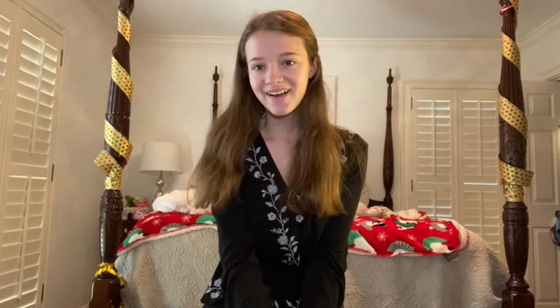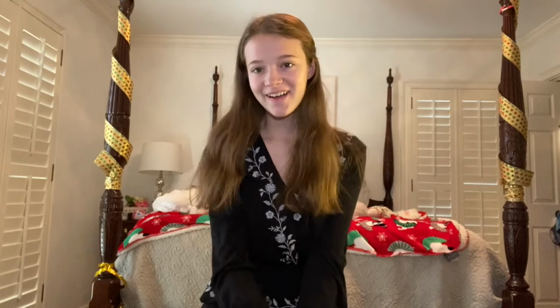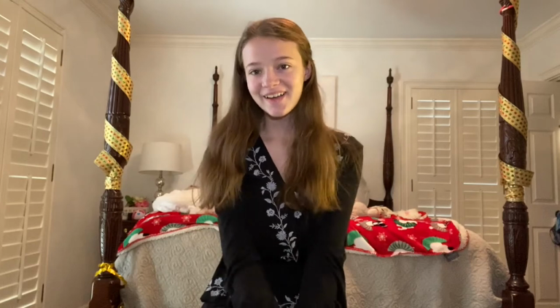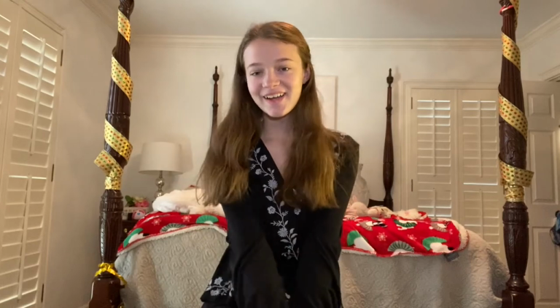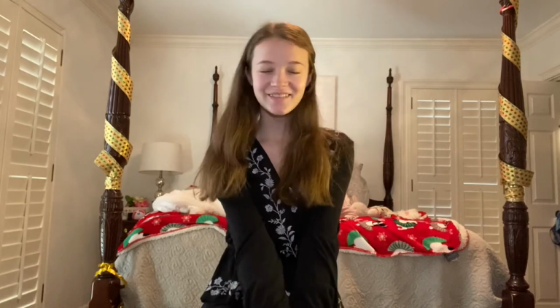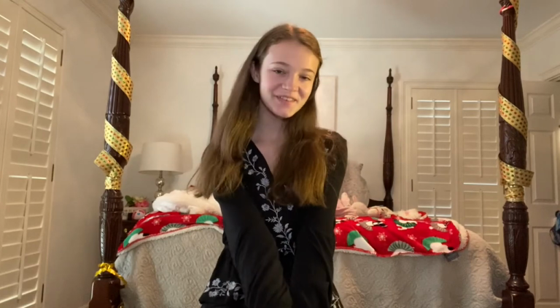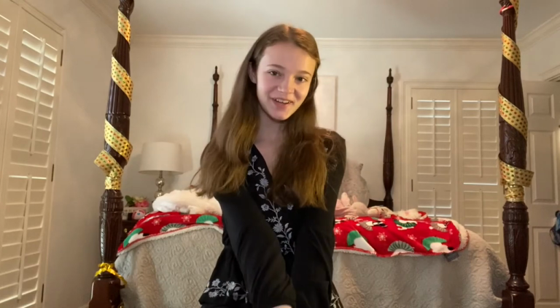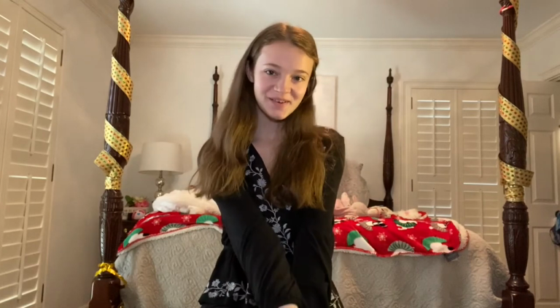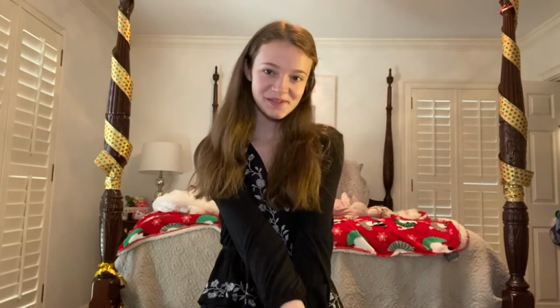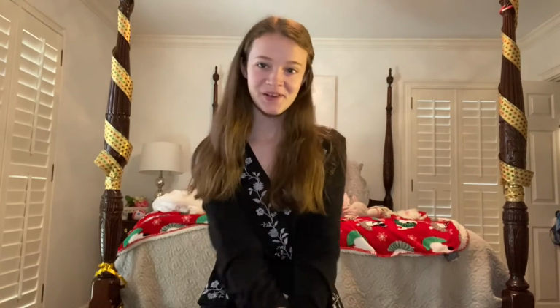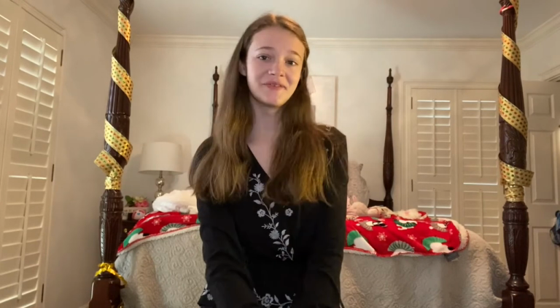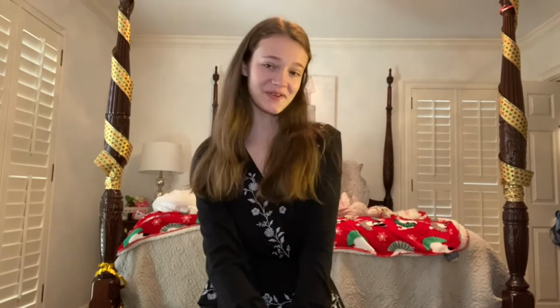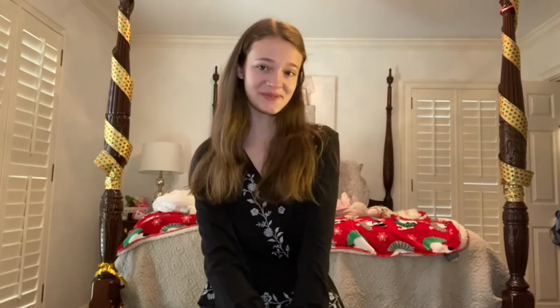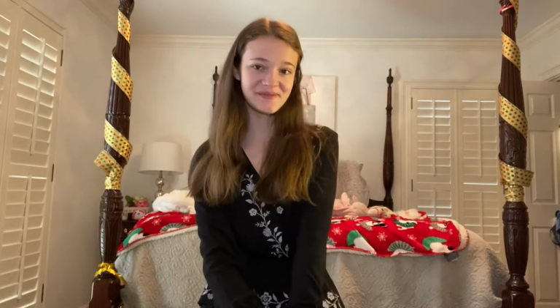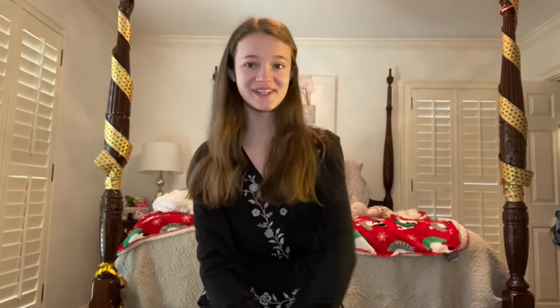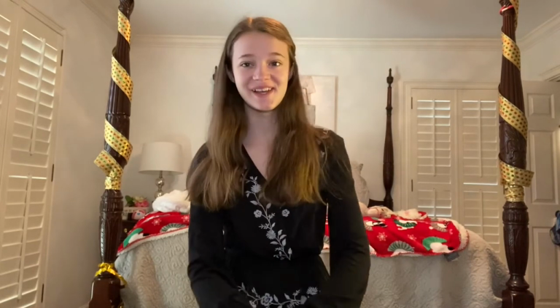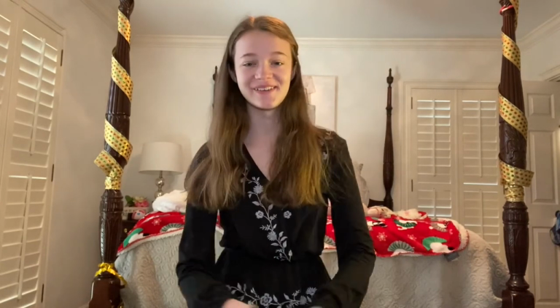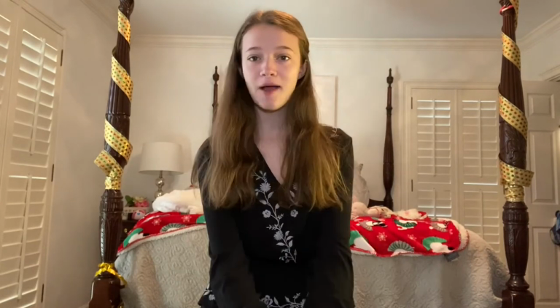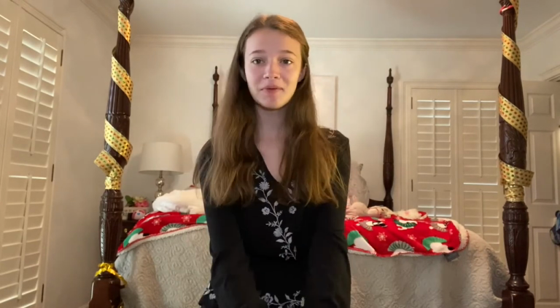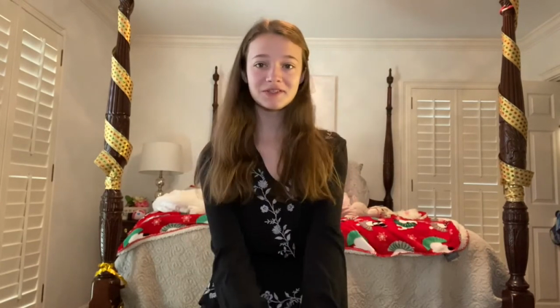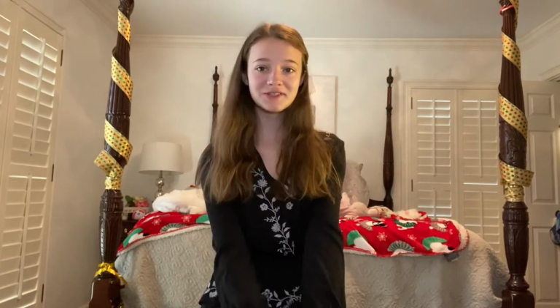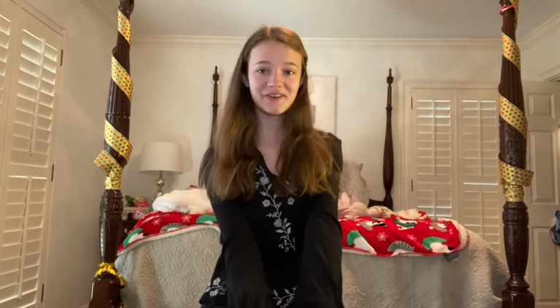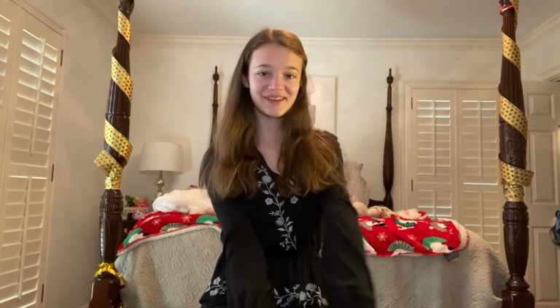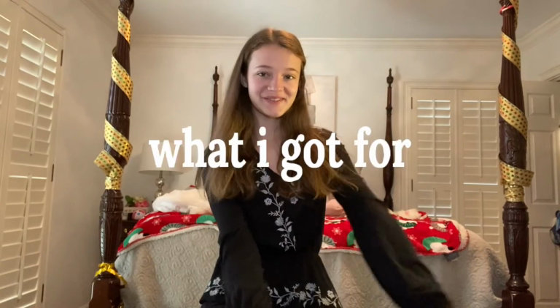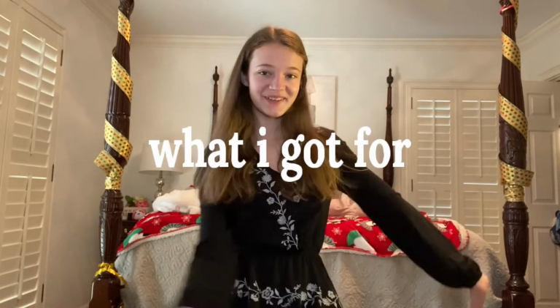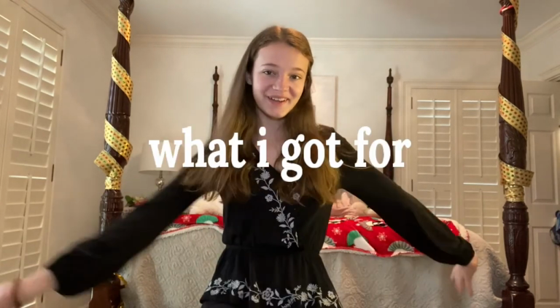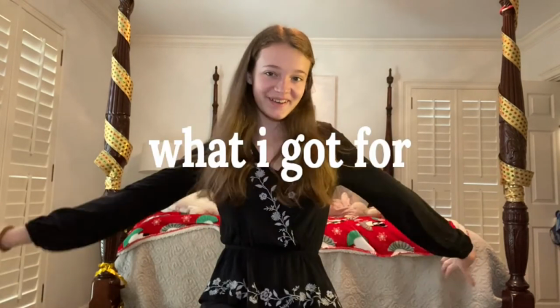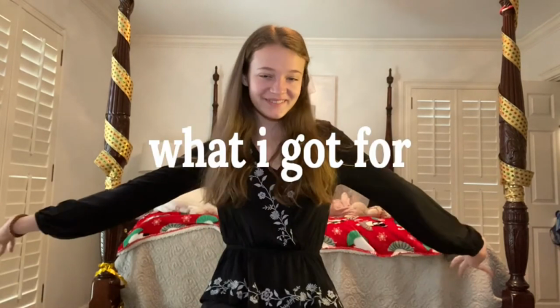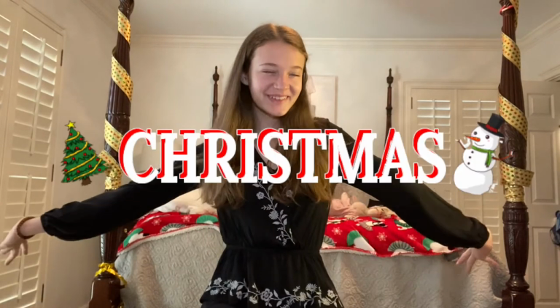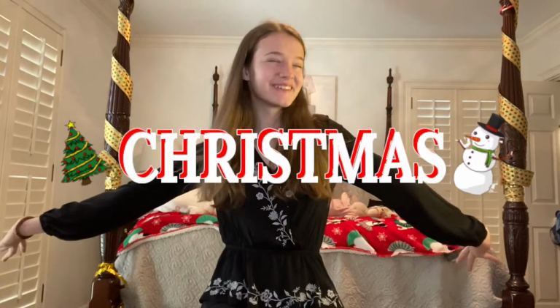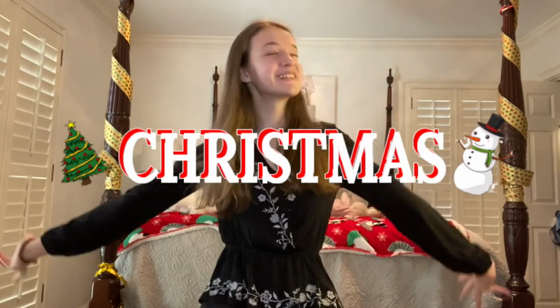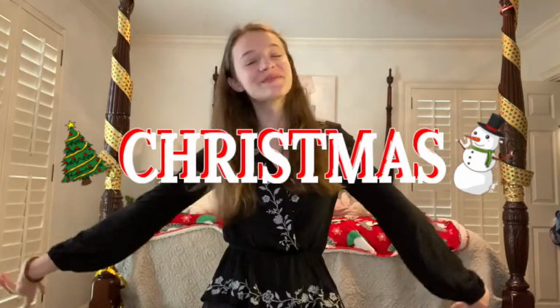Hi everyone, I'm Sloane. Welcome to my channel. I'm about to show you guys what I got for Christmas.